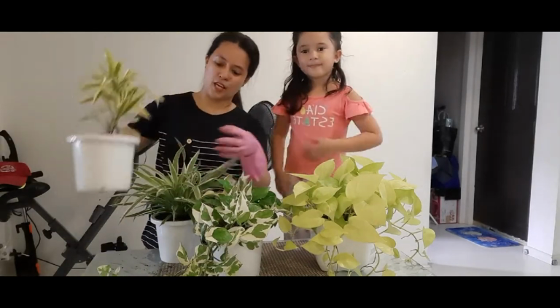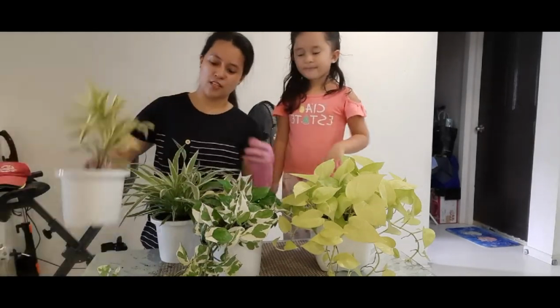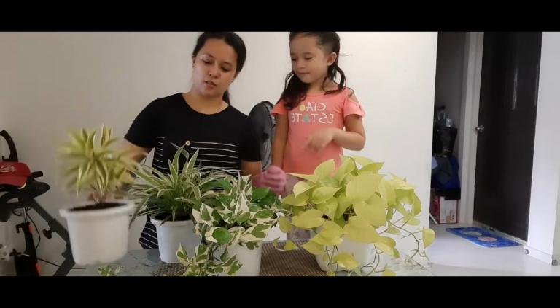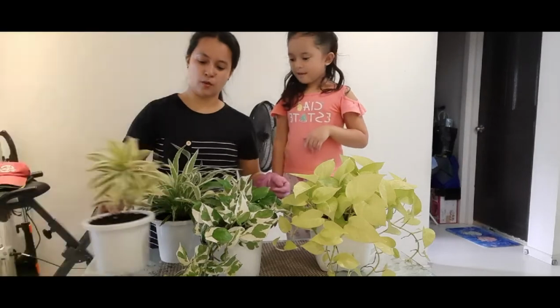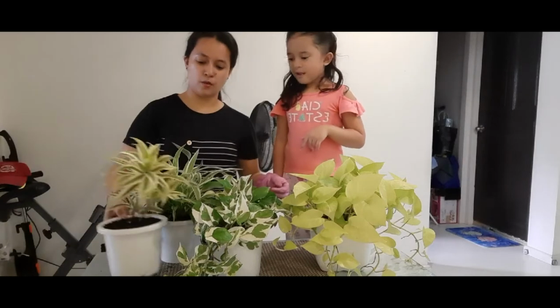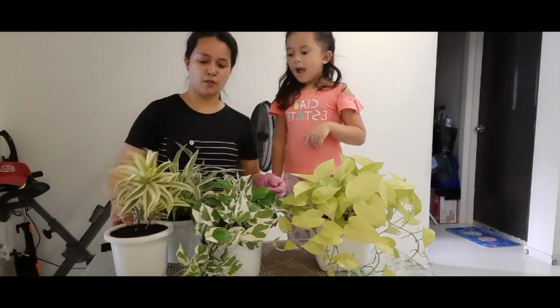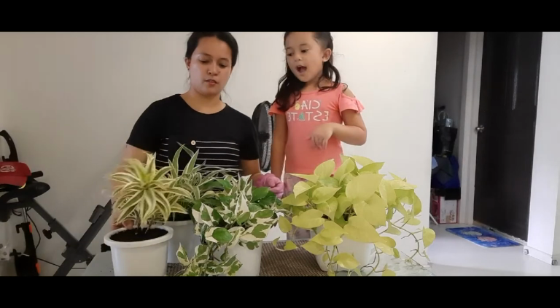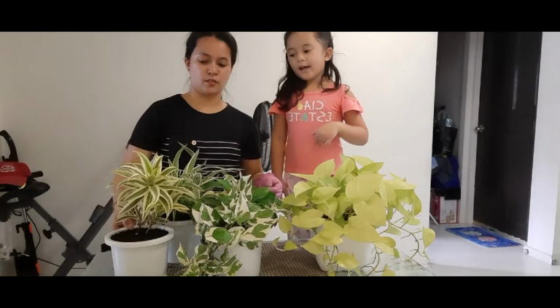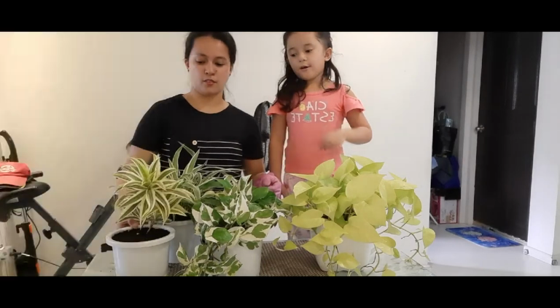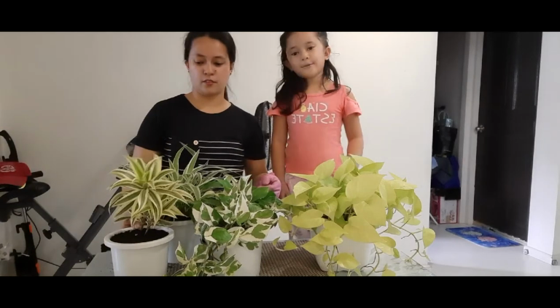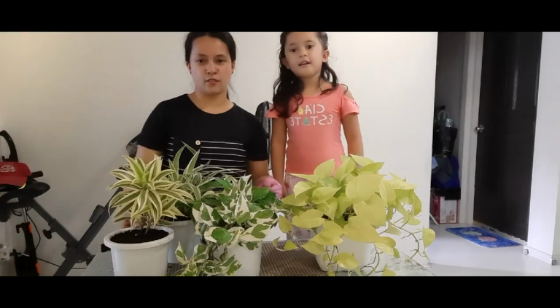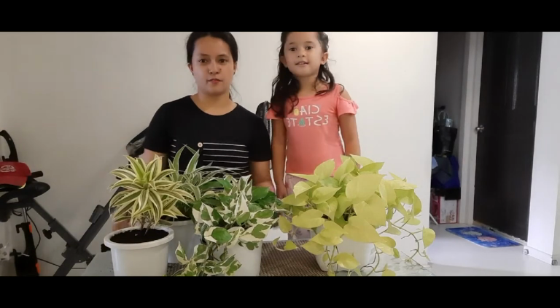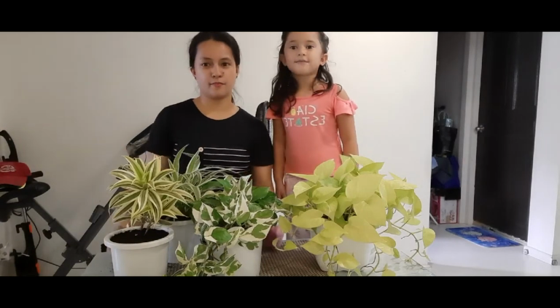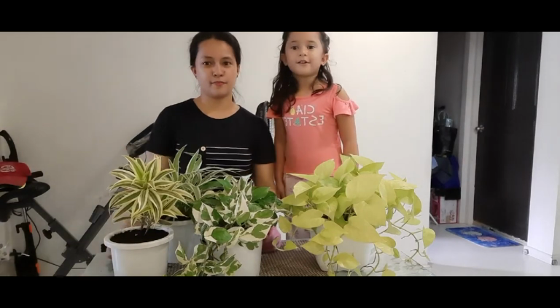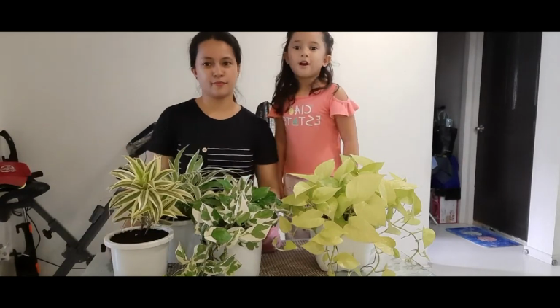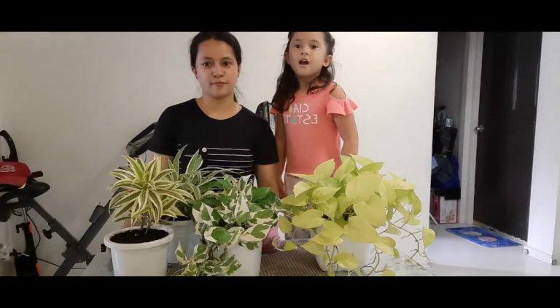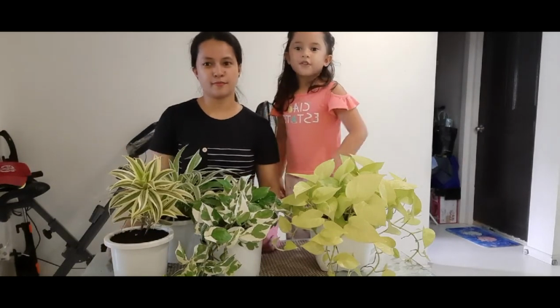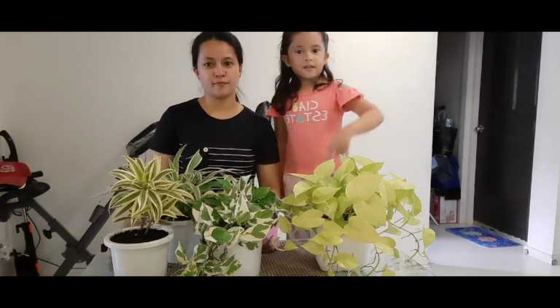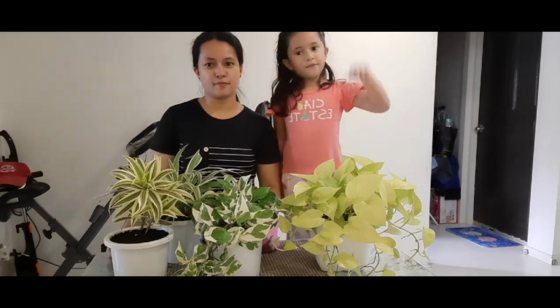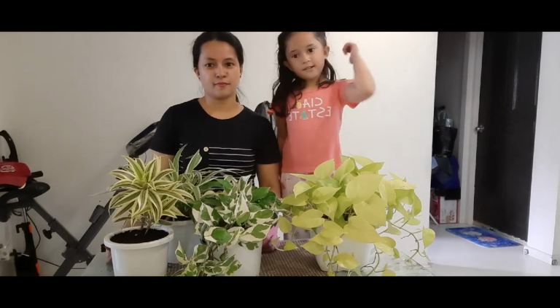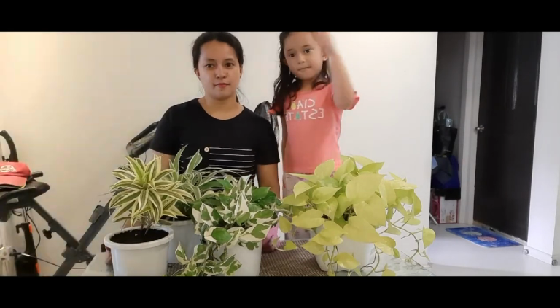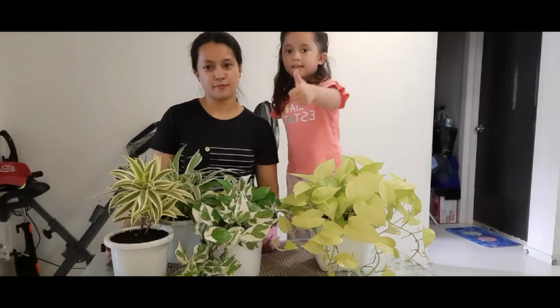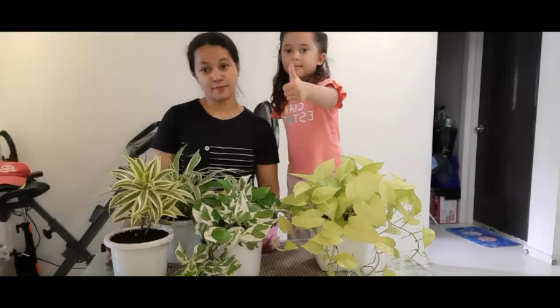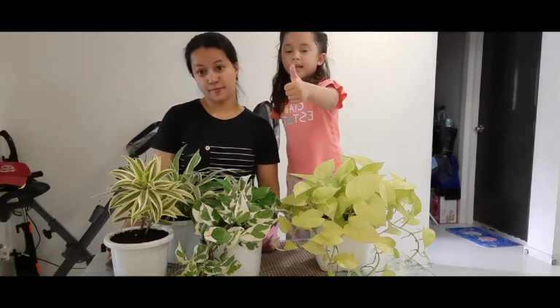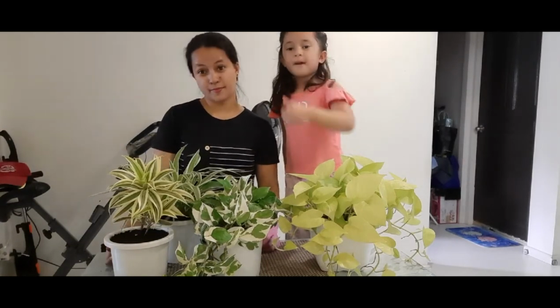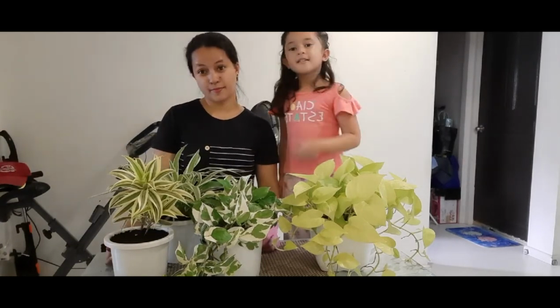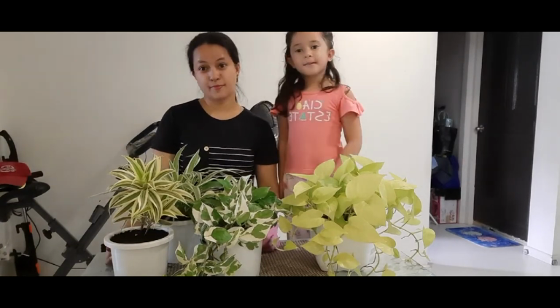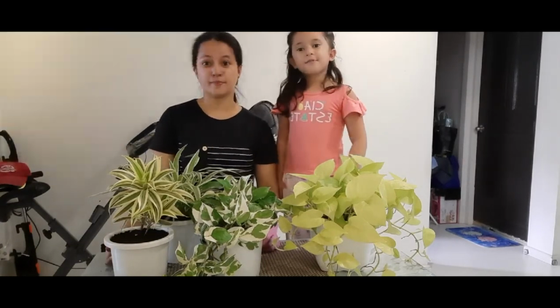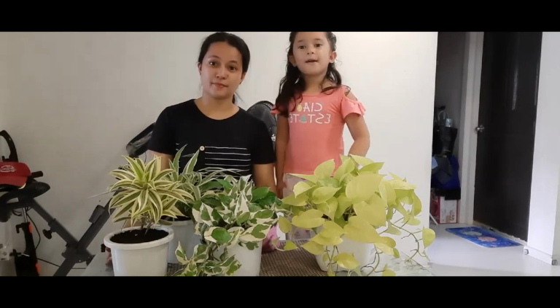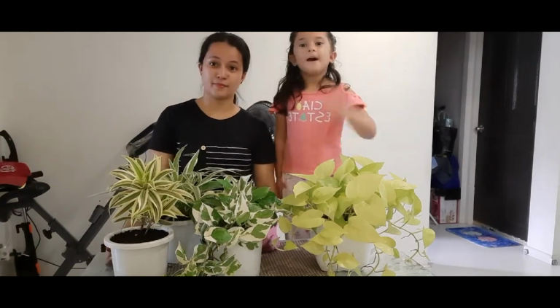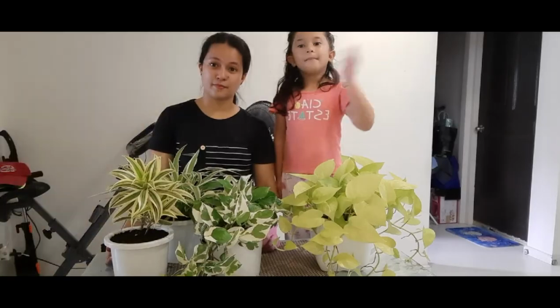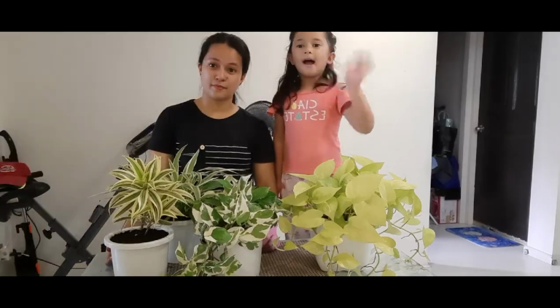Okay, so I hope you liked this video! Please give us a big thumbs up, subscribe — bye!